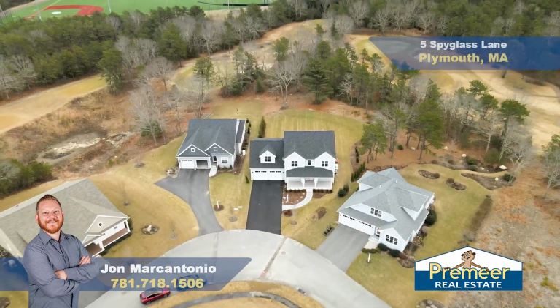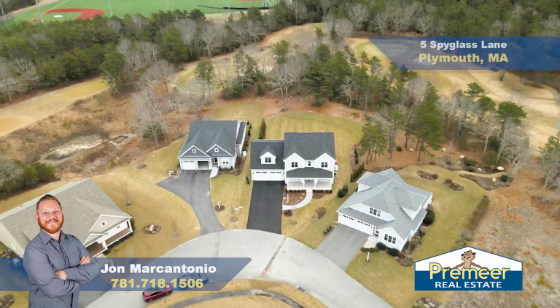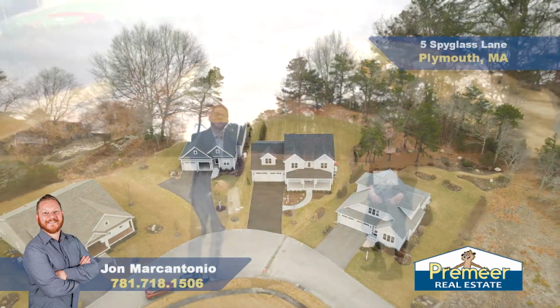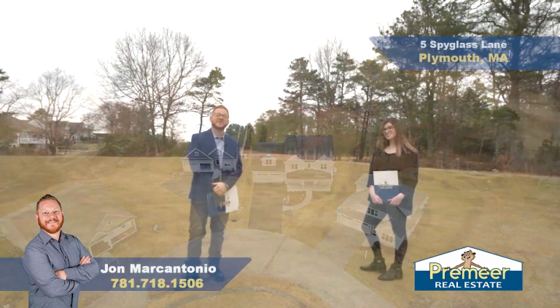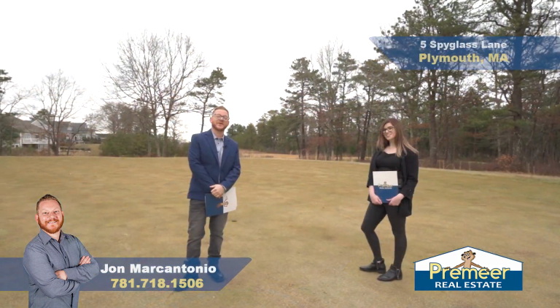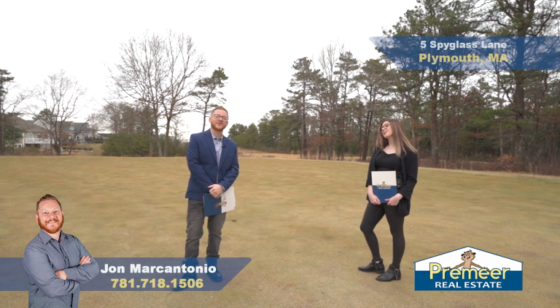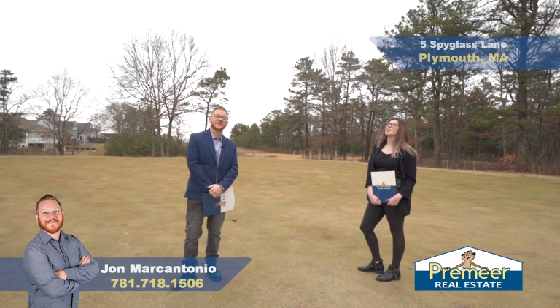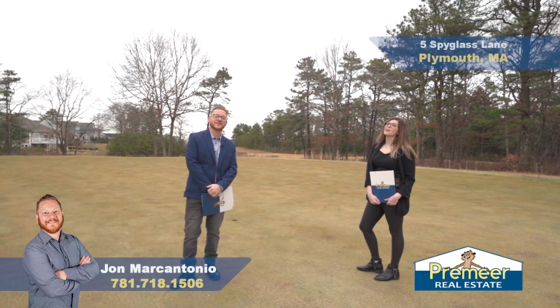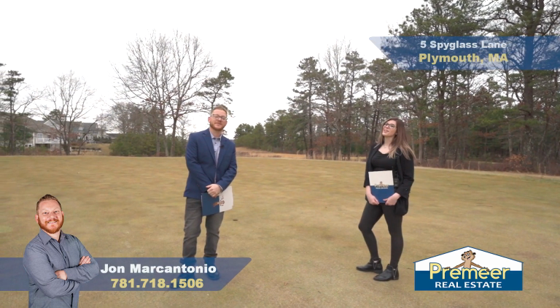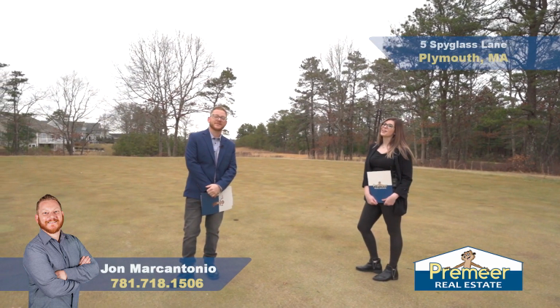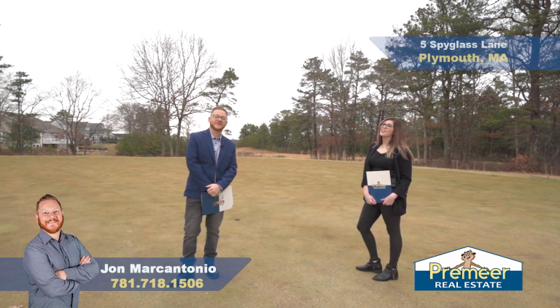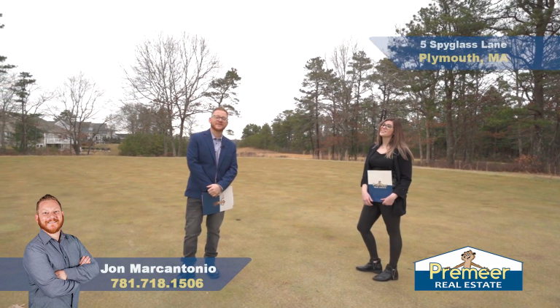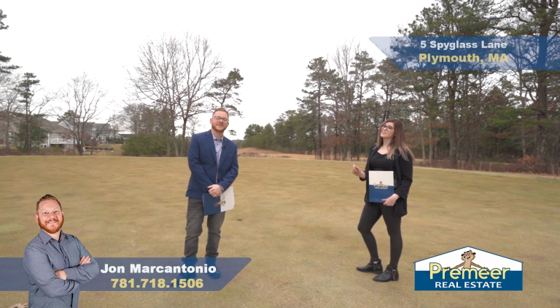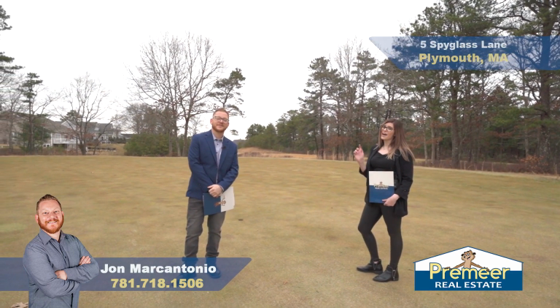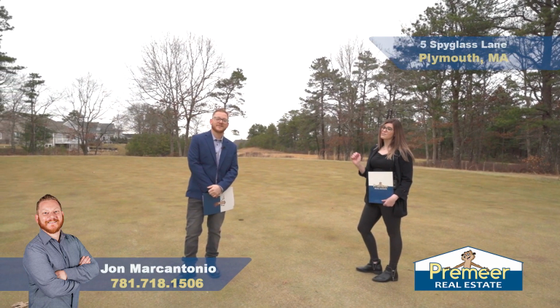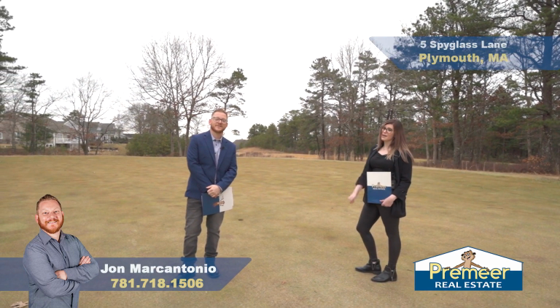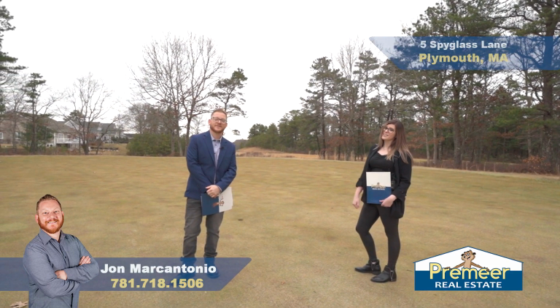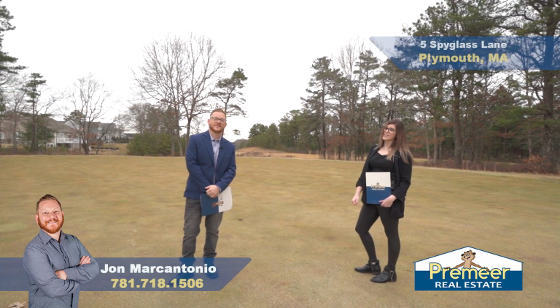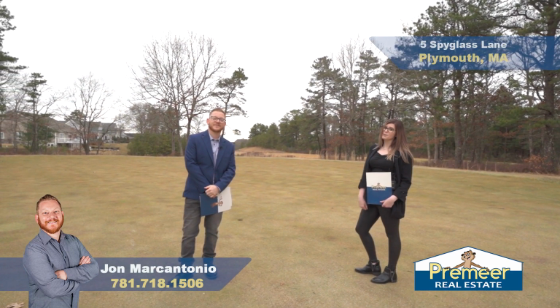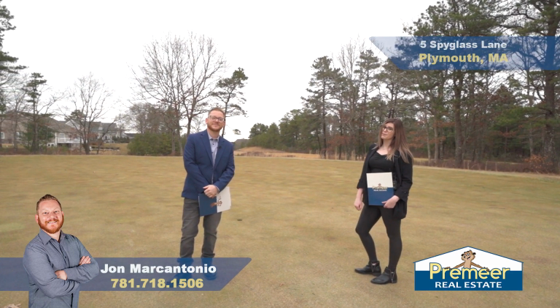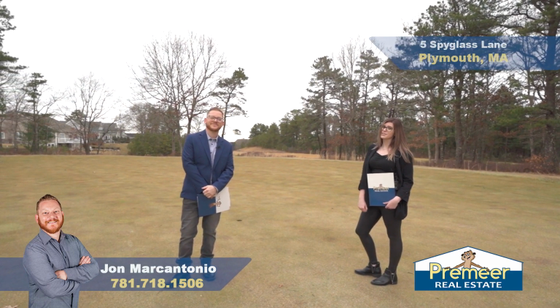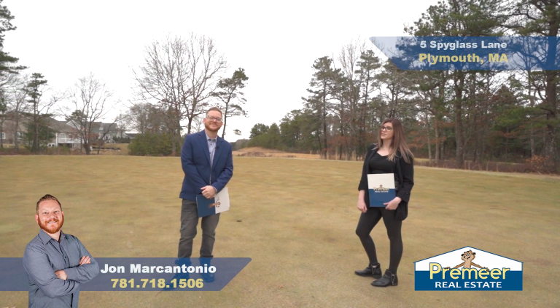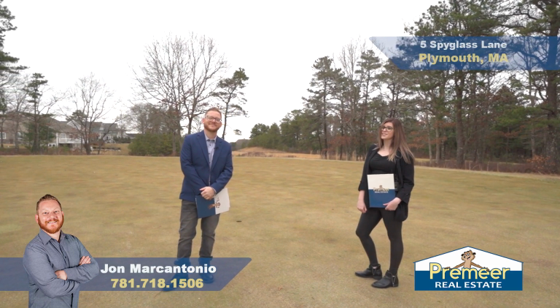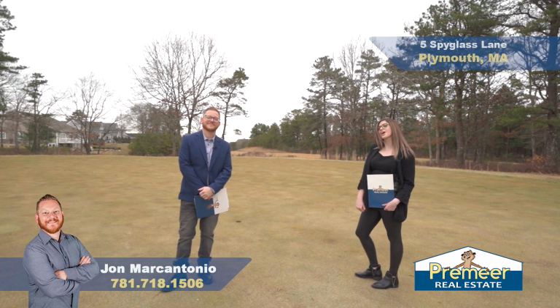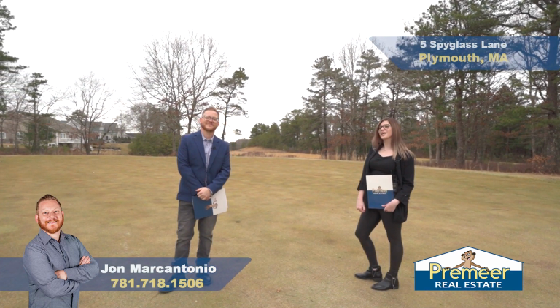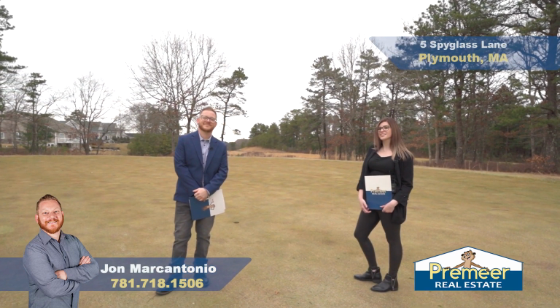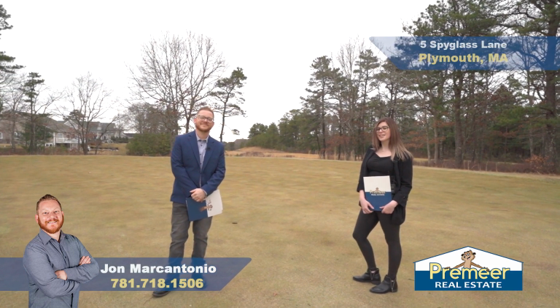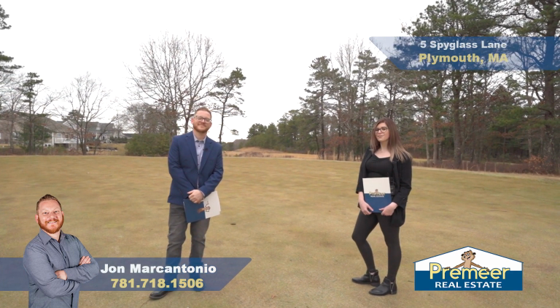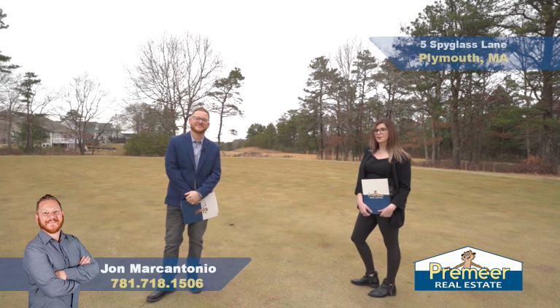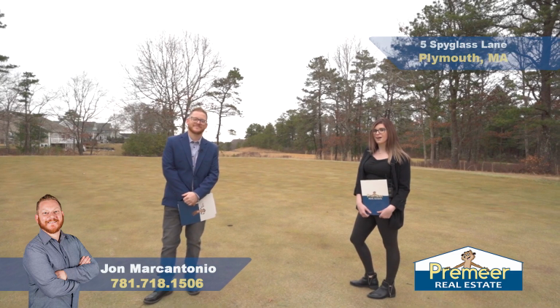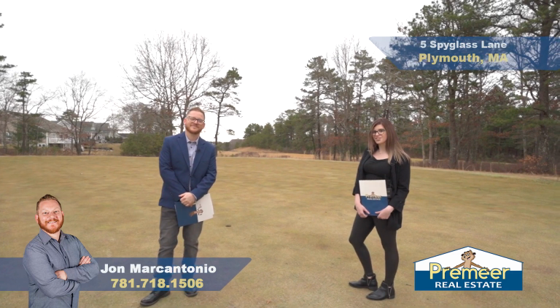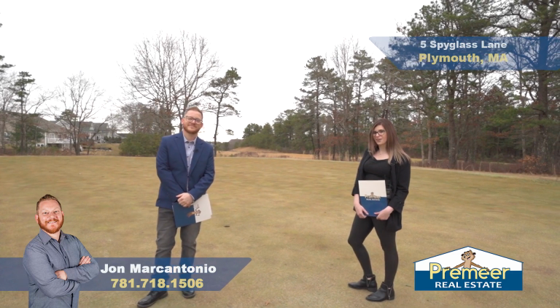I'm John Marcantonio and I'm Kelly Elligott, and this is 5 Spyglass Lane in Plymouth, Massachusetts. Contact us today for your private showing.